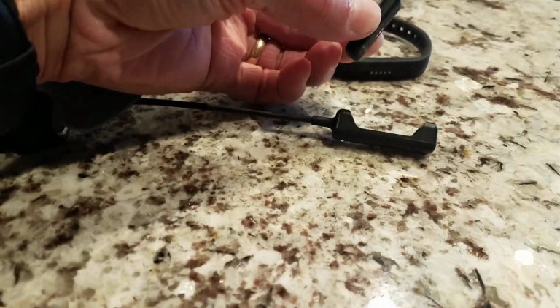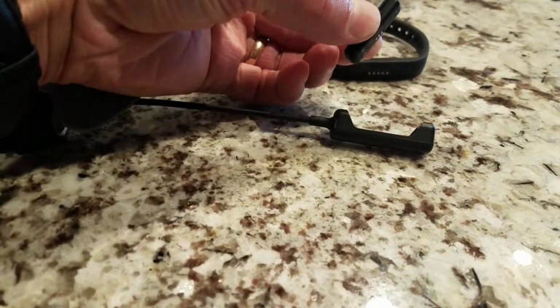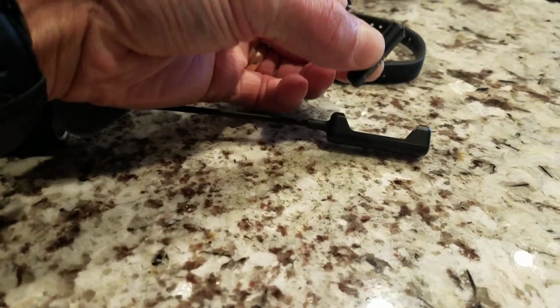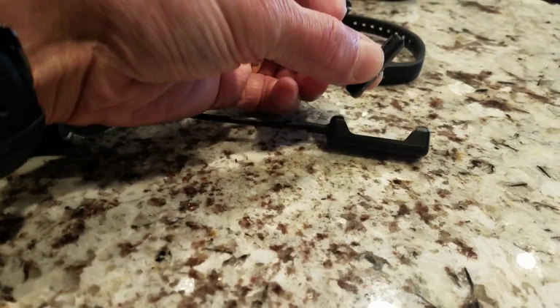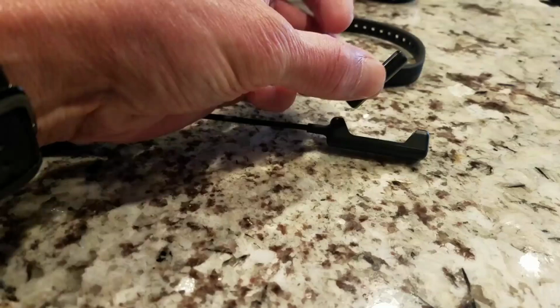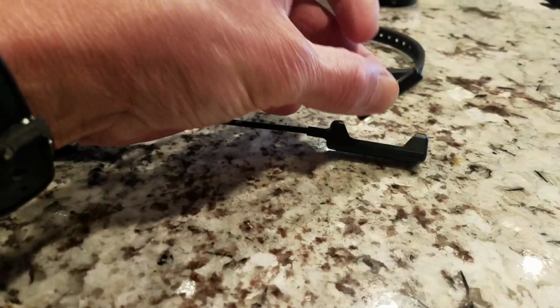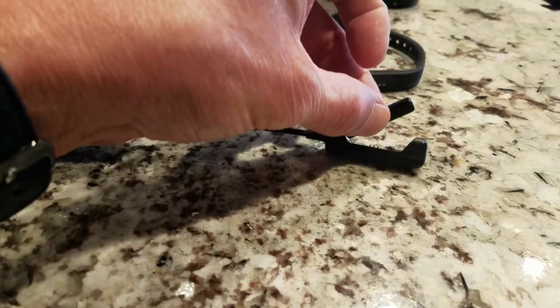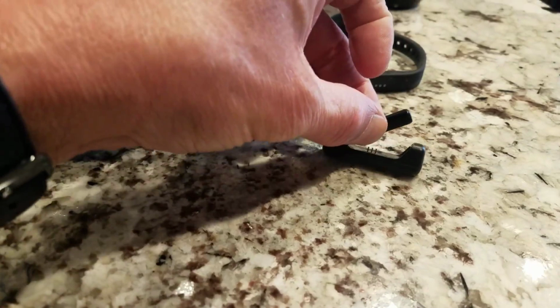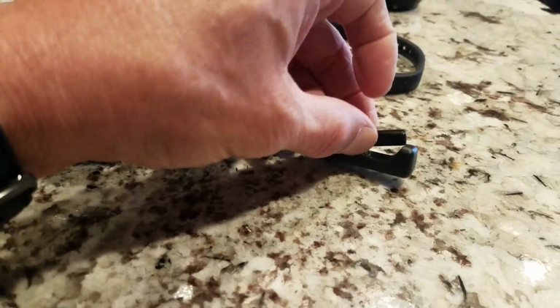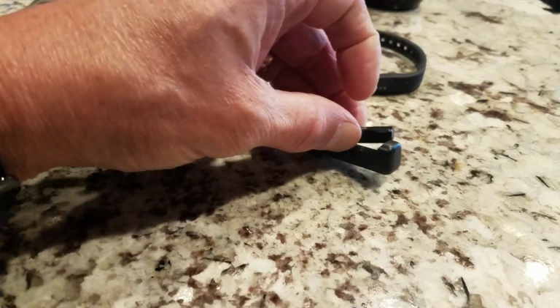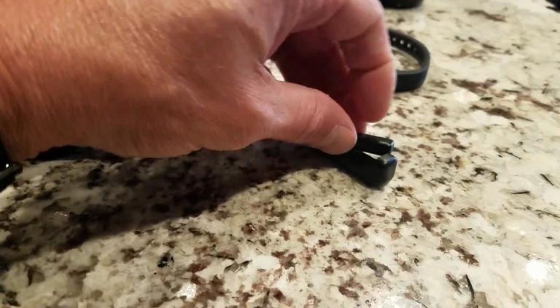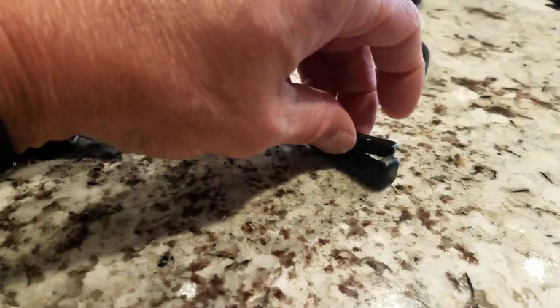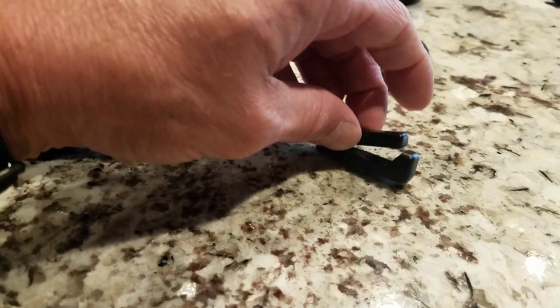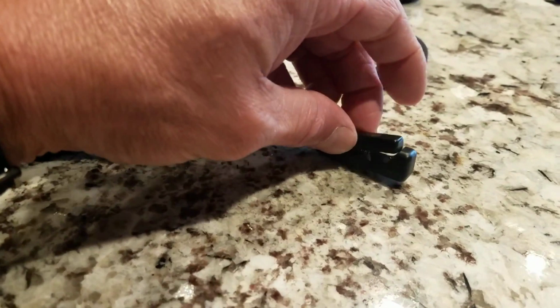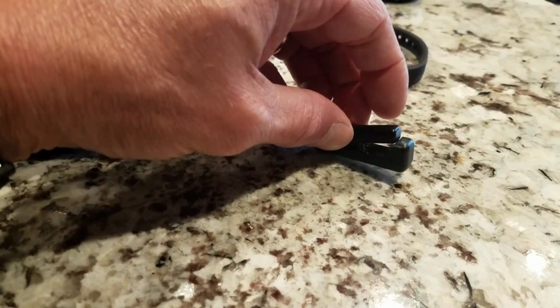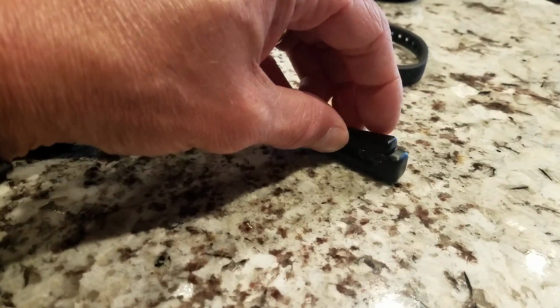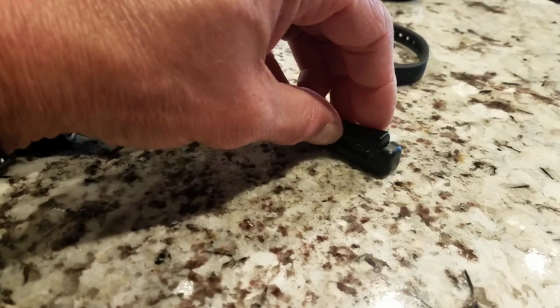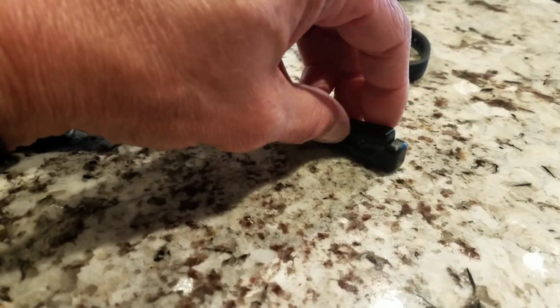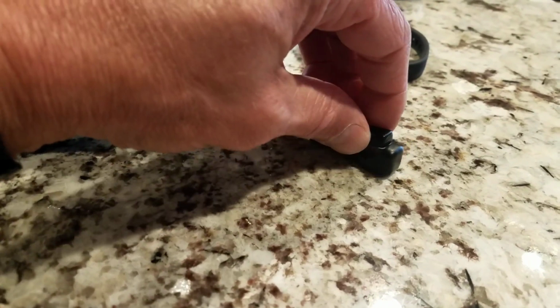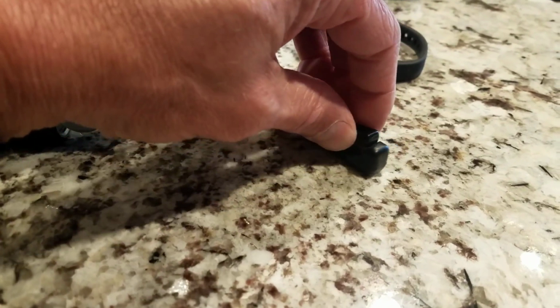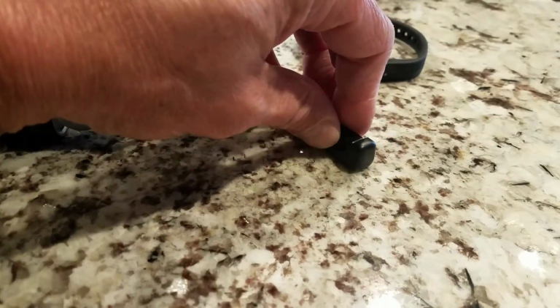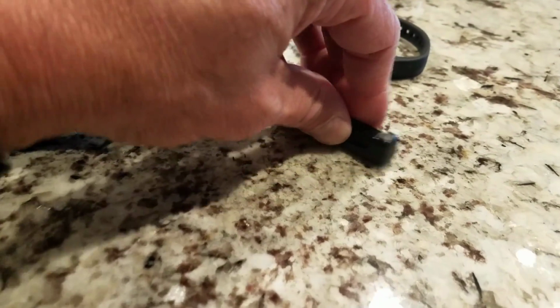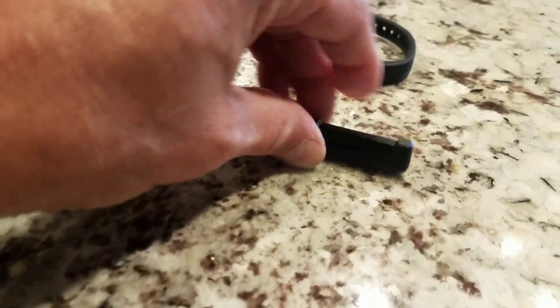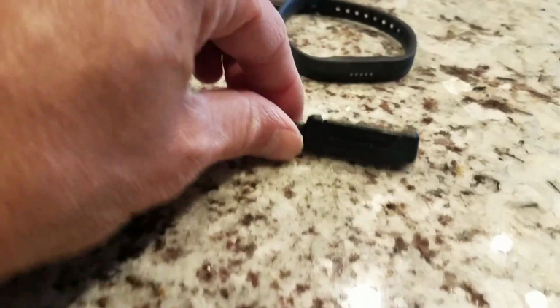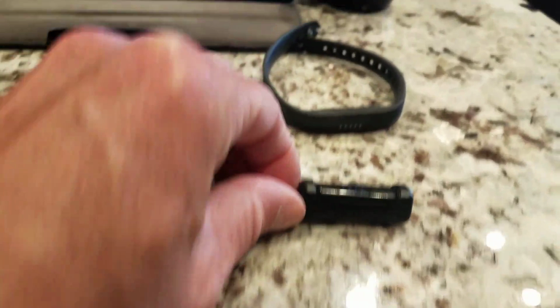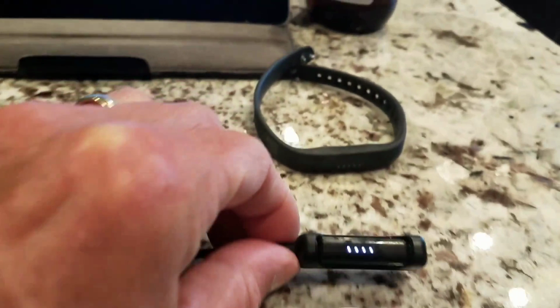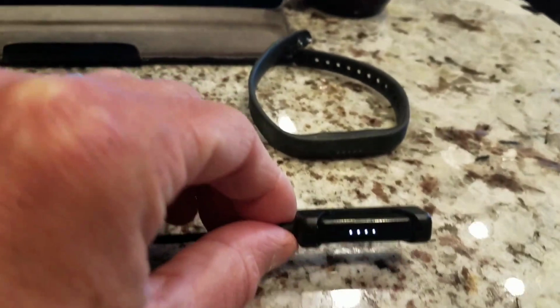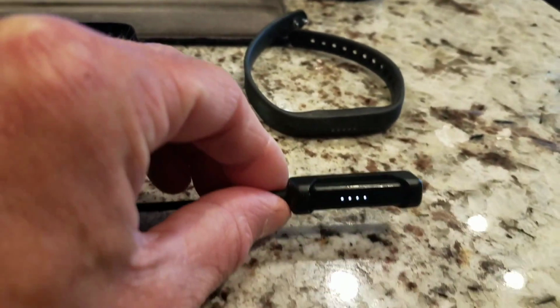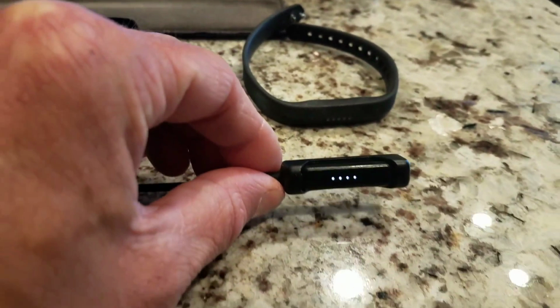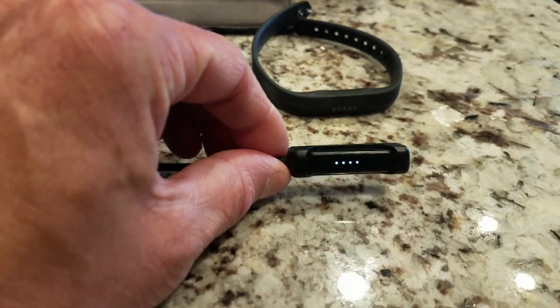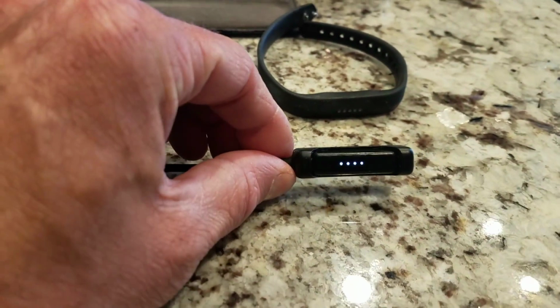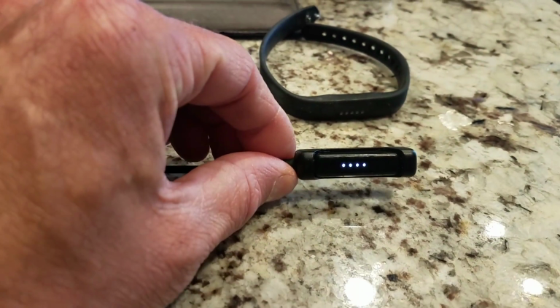Make sure these electrodes line up. You should see it turn on.